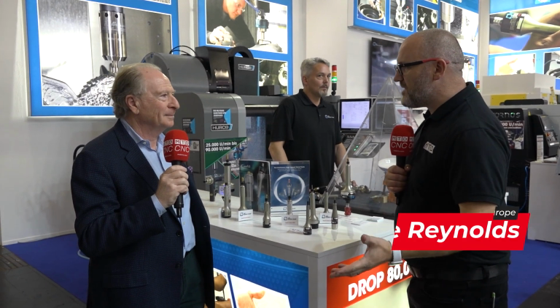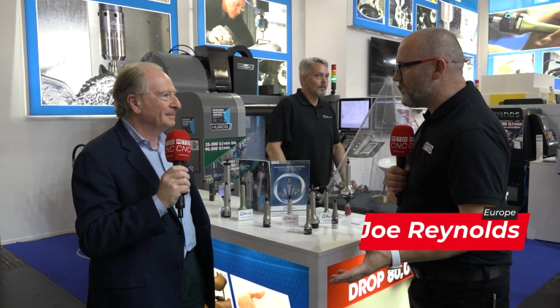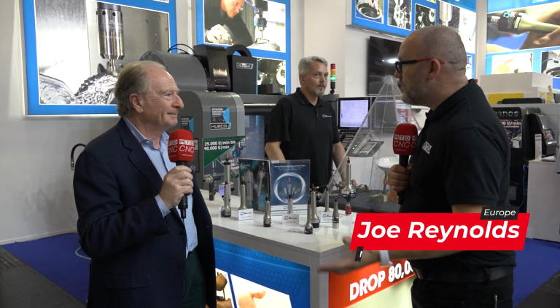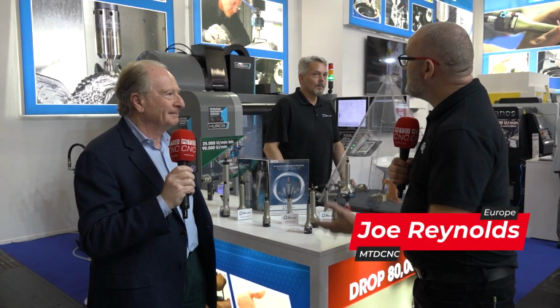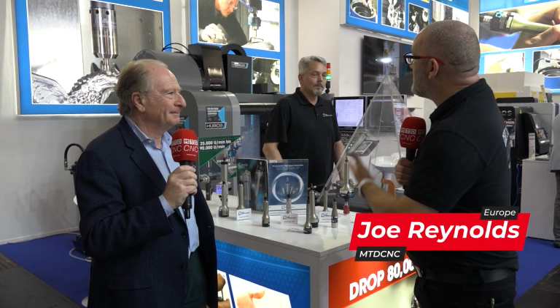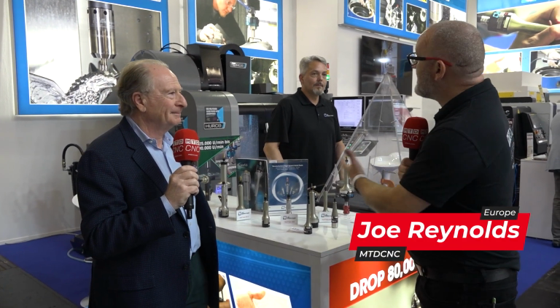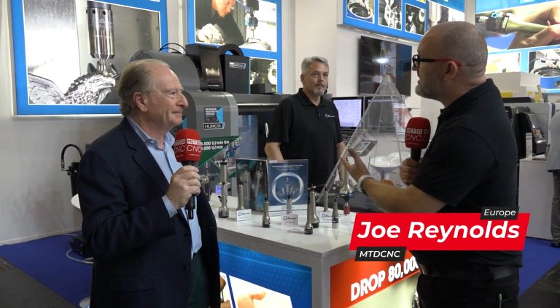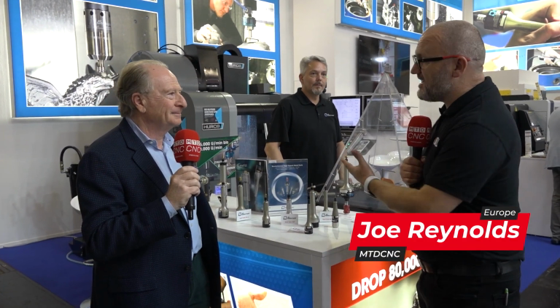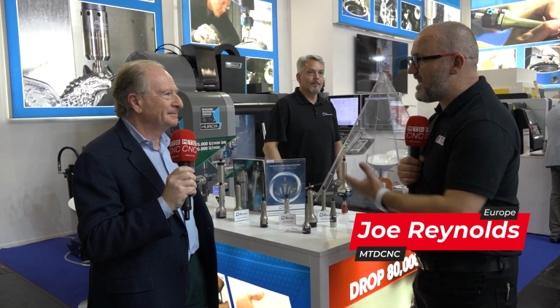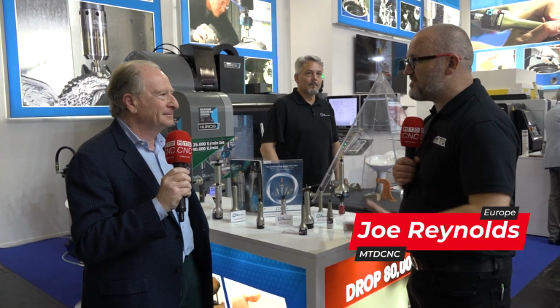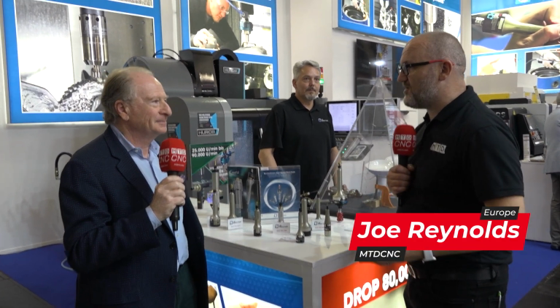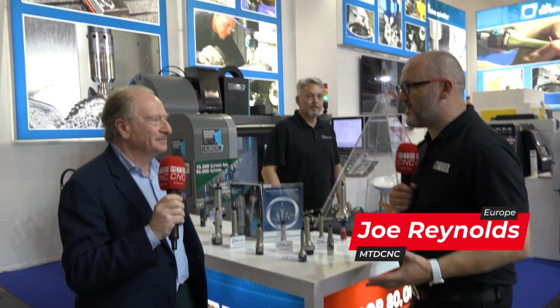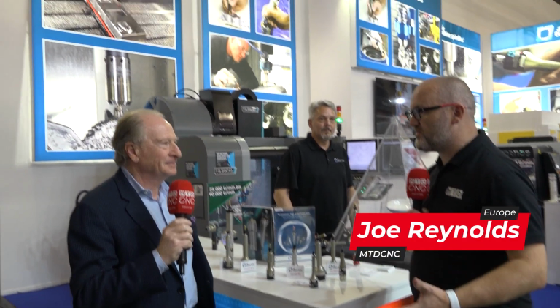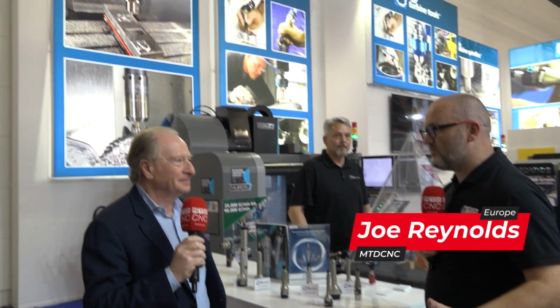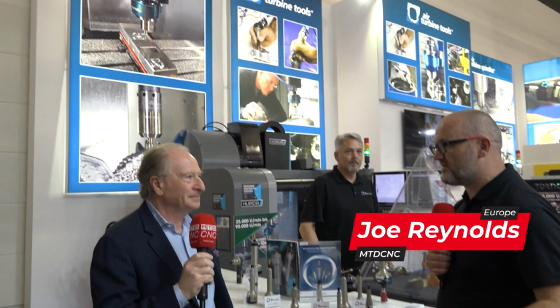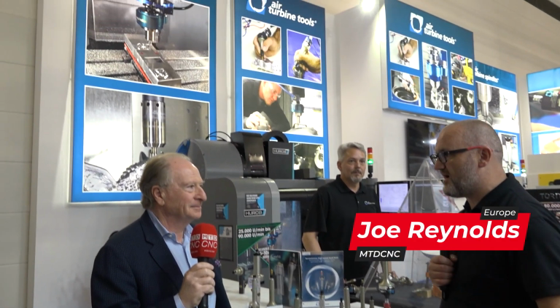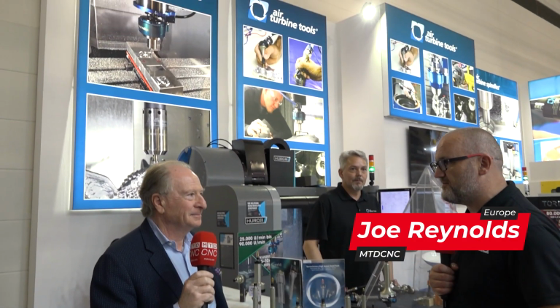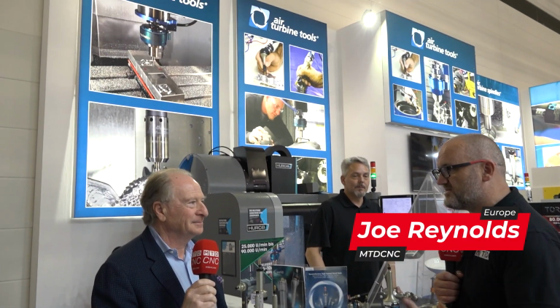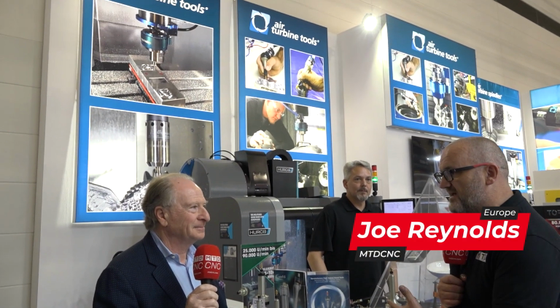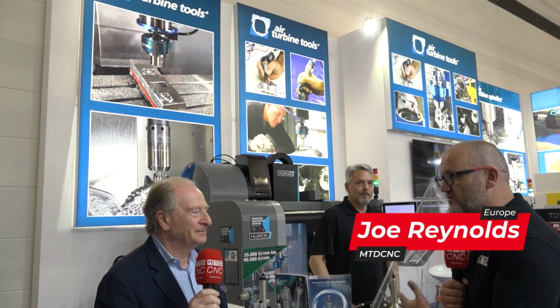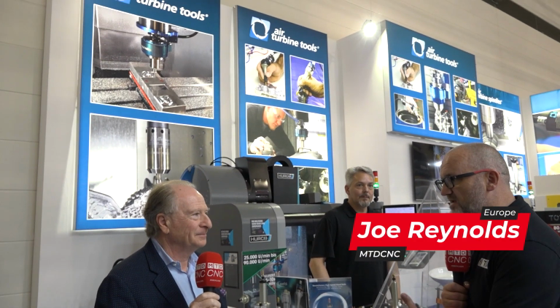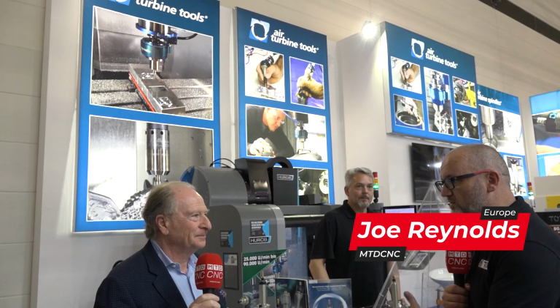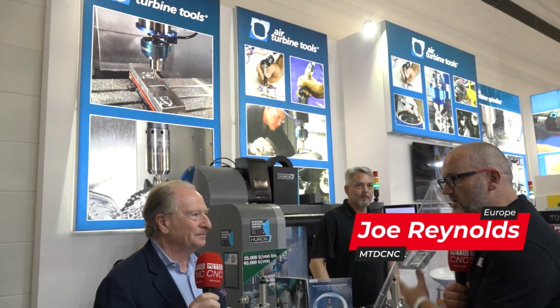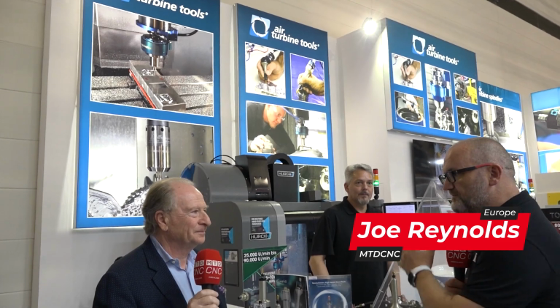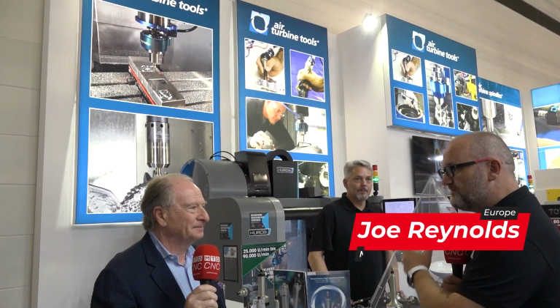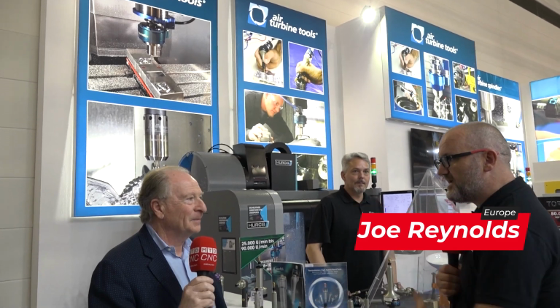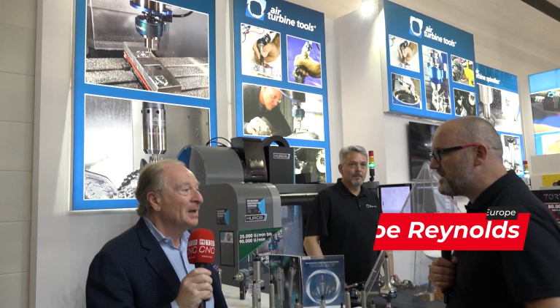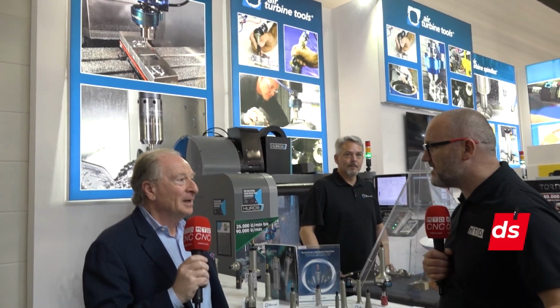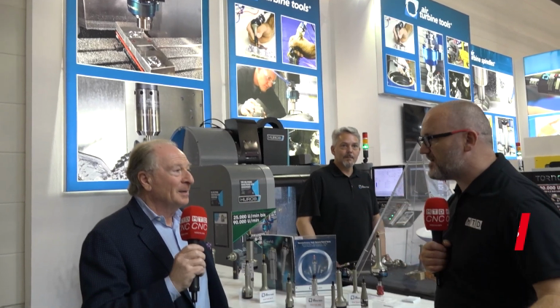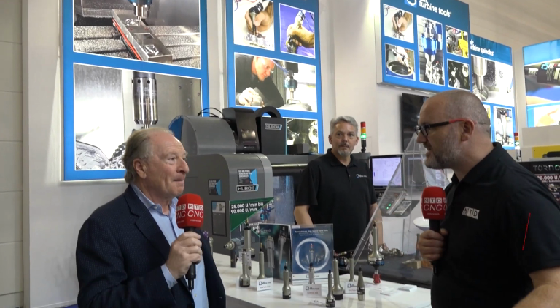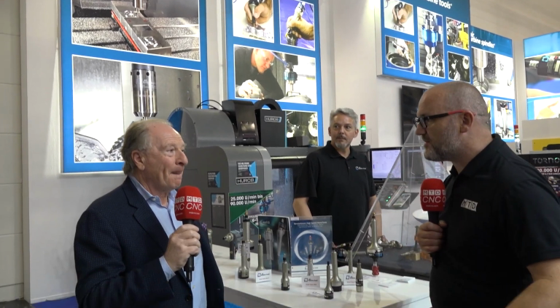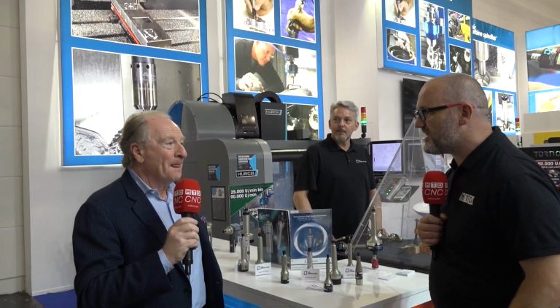Emo, what a fantastic air turbine tools stand — incredible. Tell me a little bit about your company.